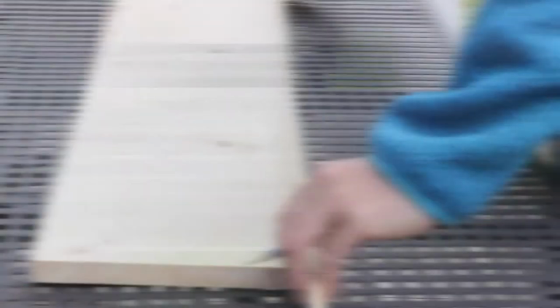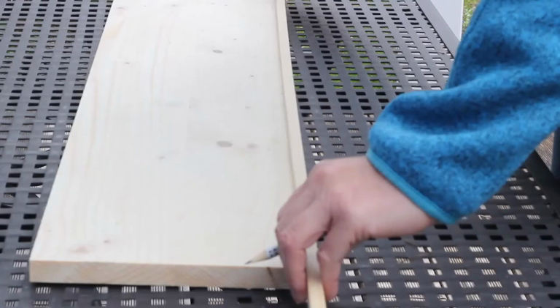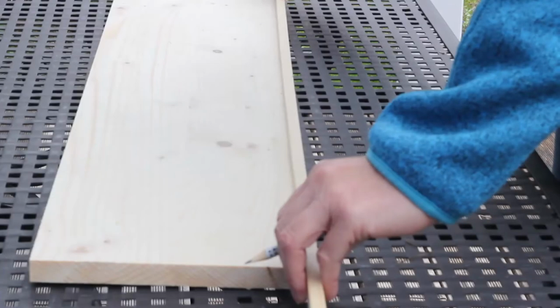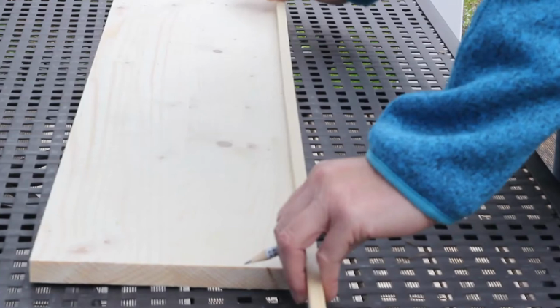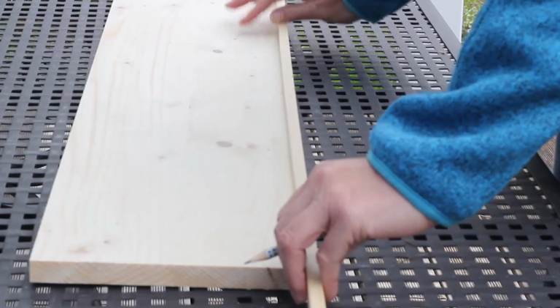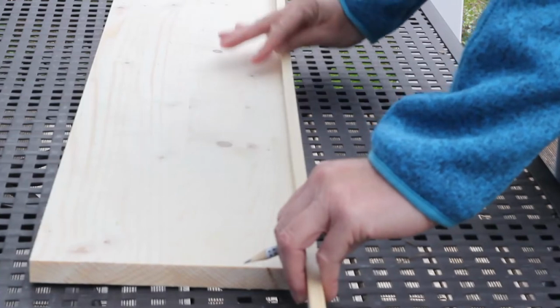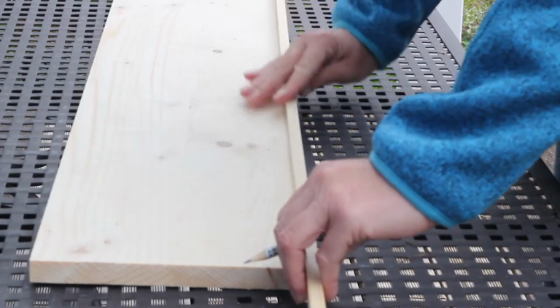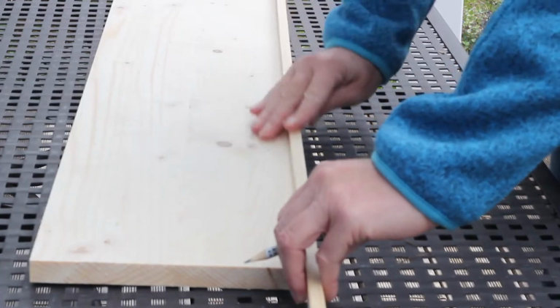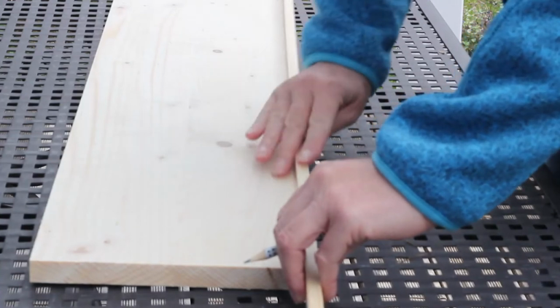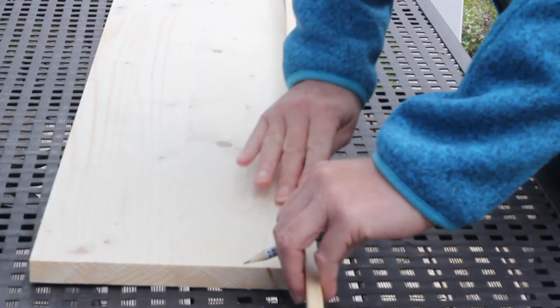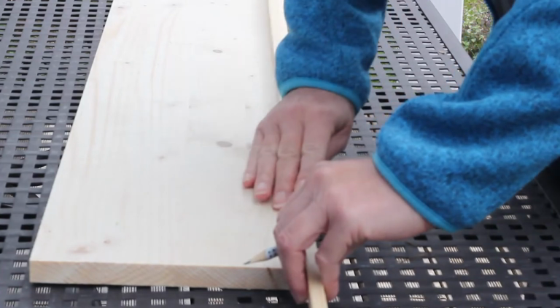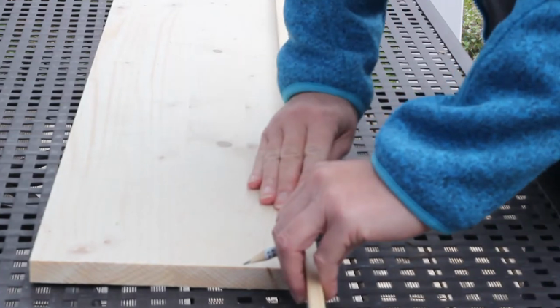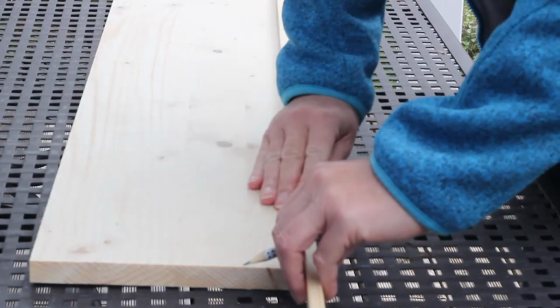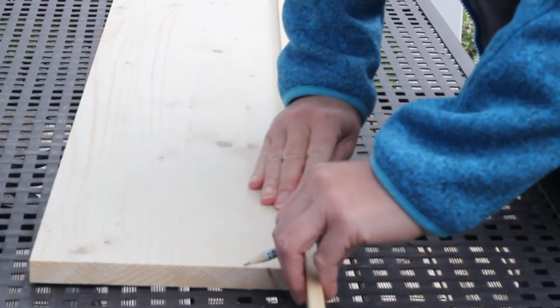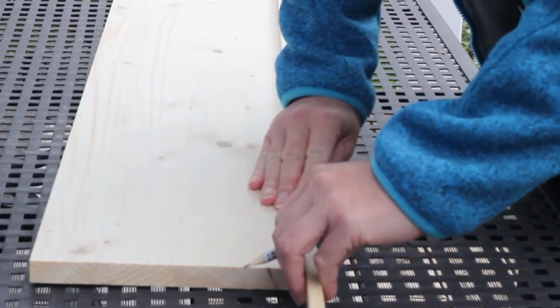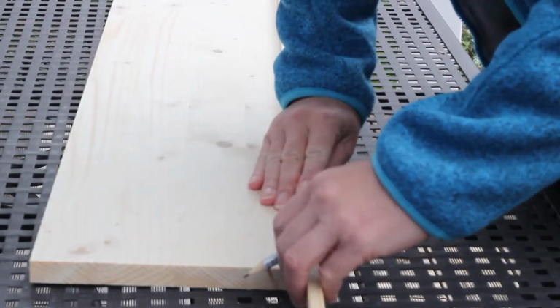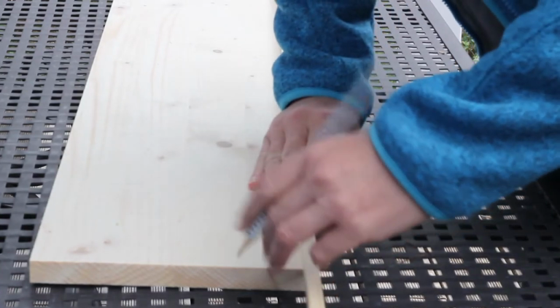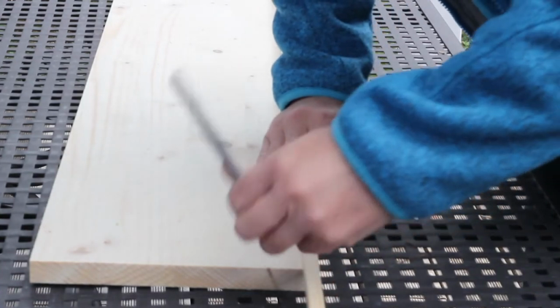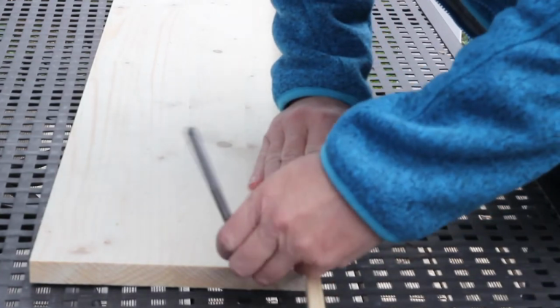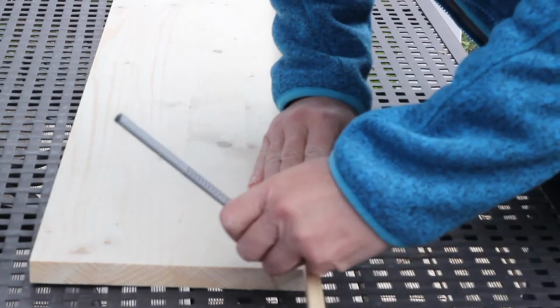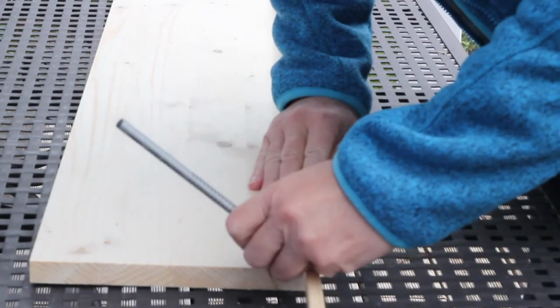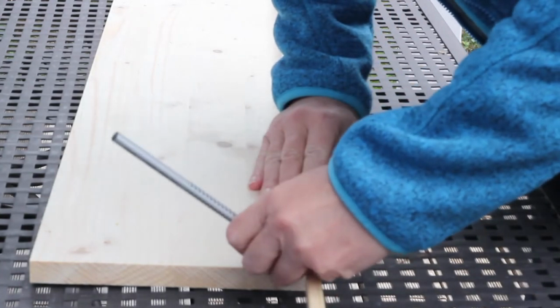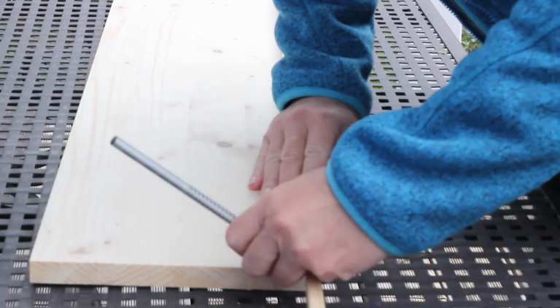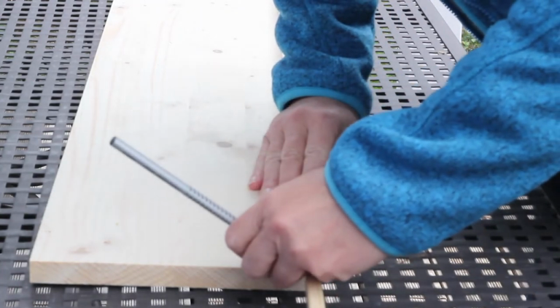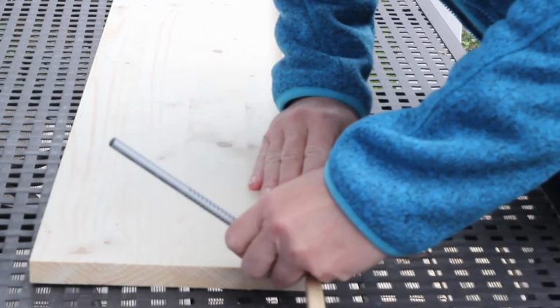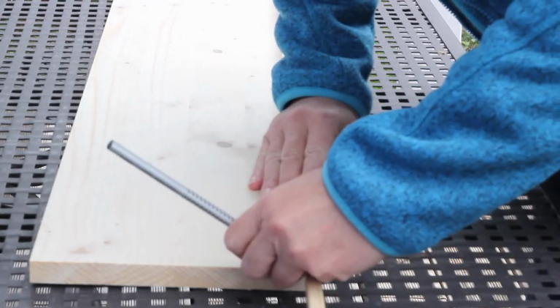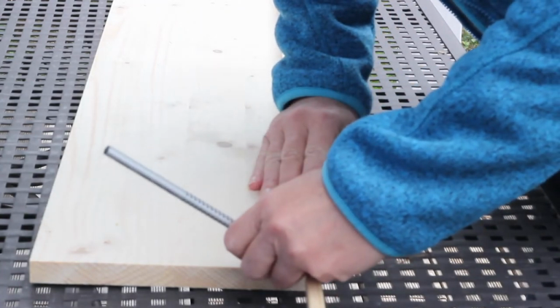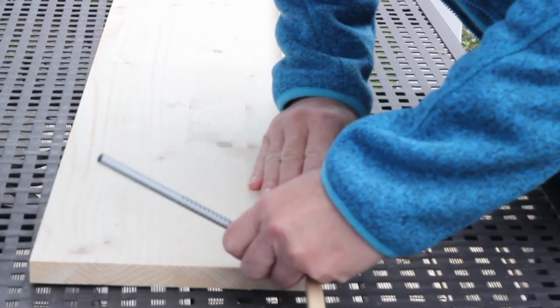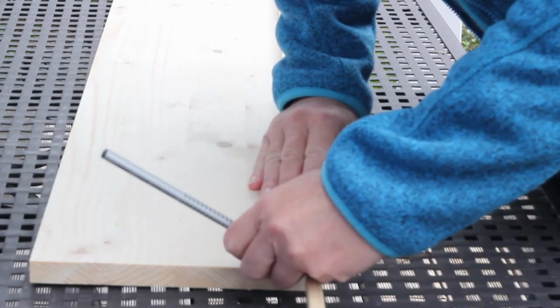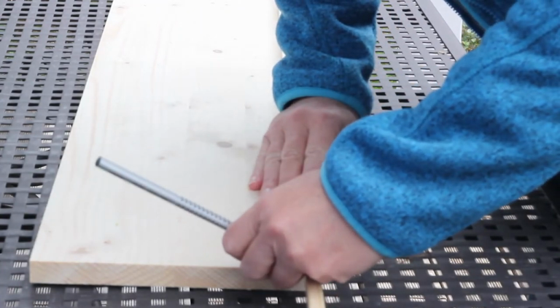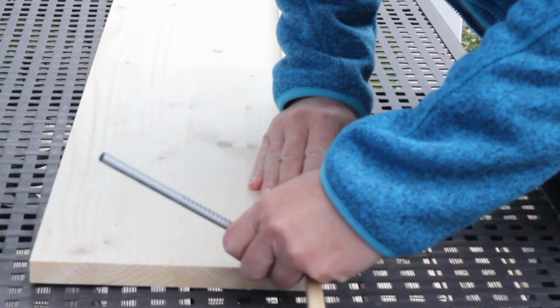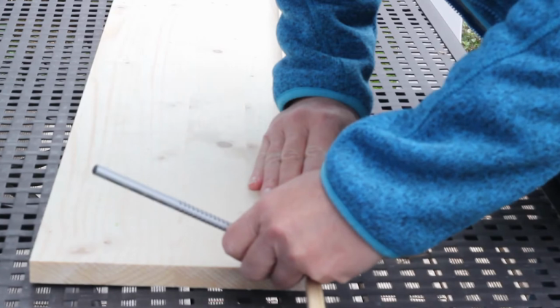Hi guys, today I'm making a farmhouse style pedestal tray and I'm going to be using it as part of my Christmas tablescape.